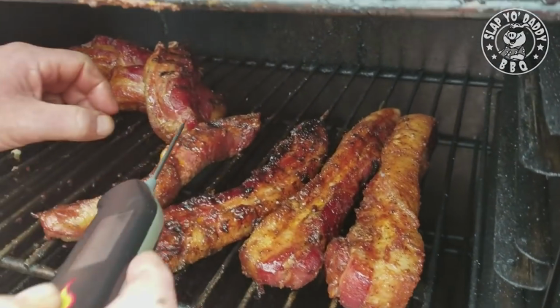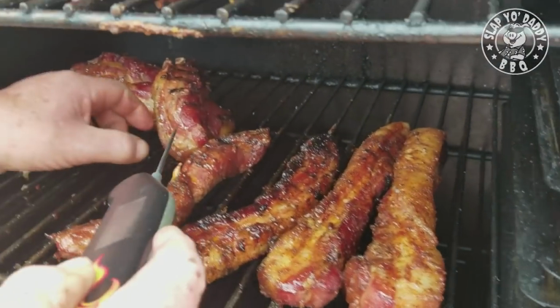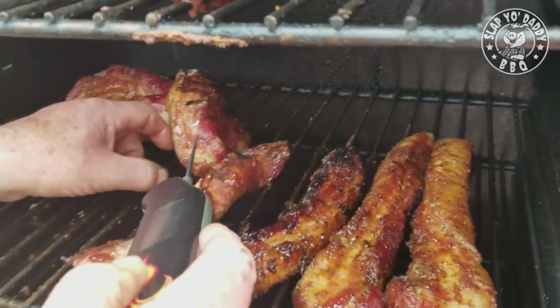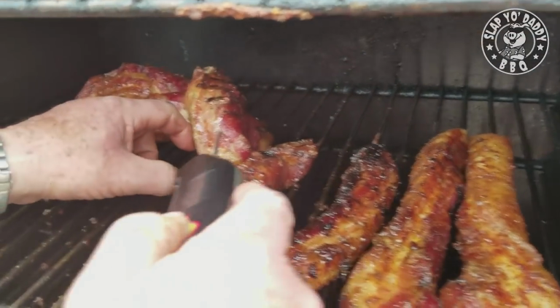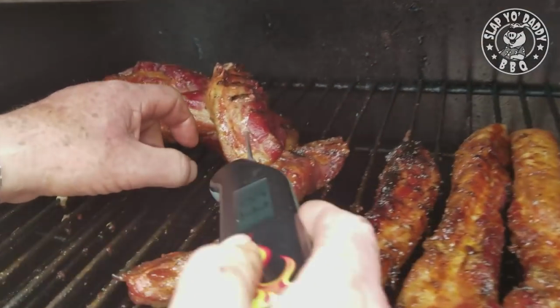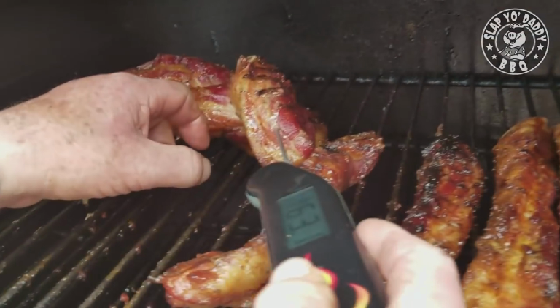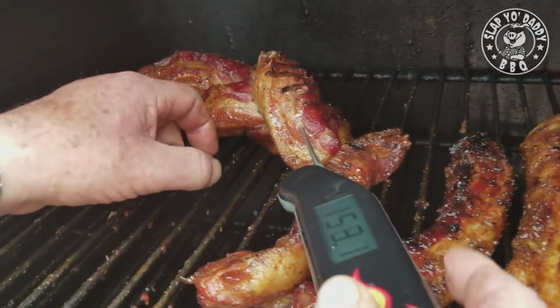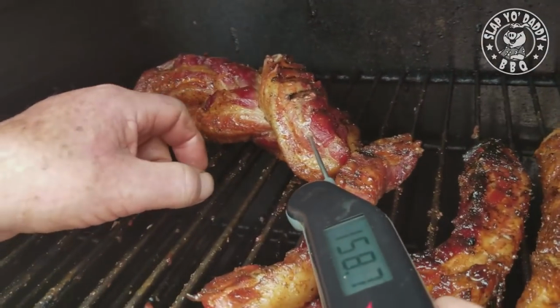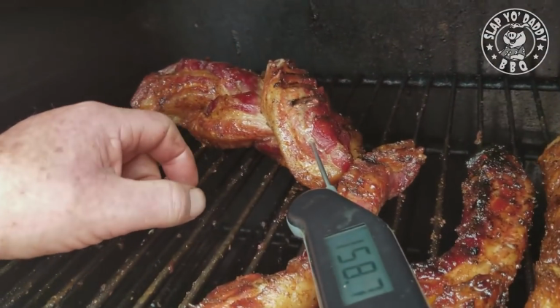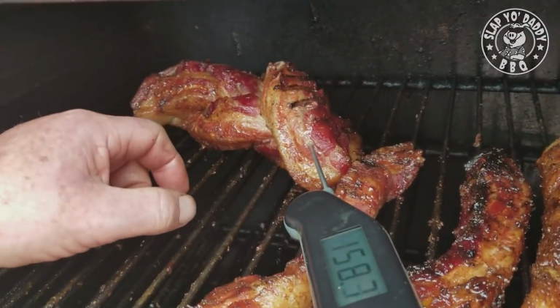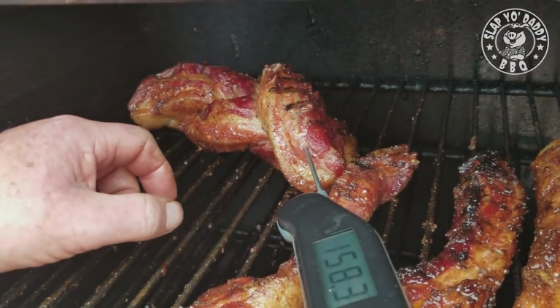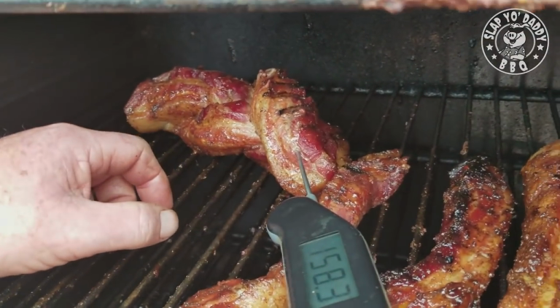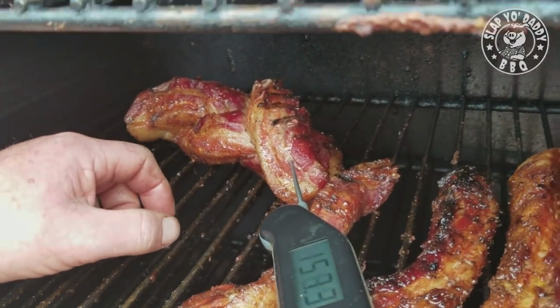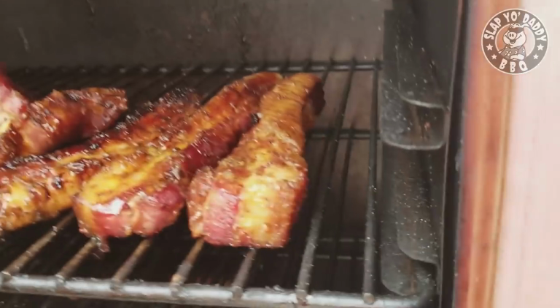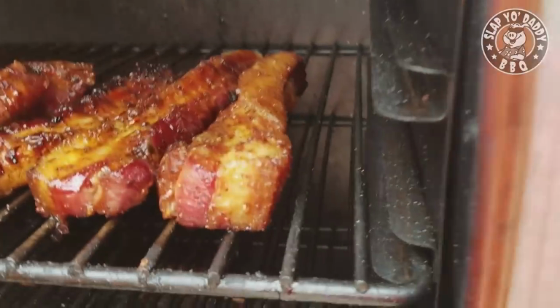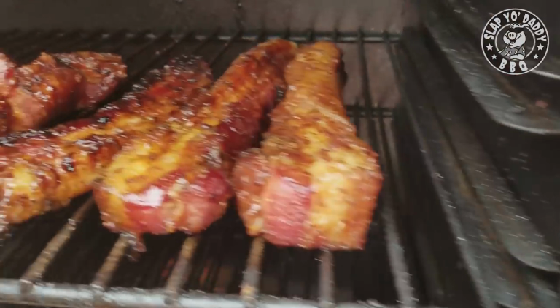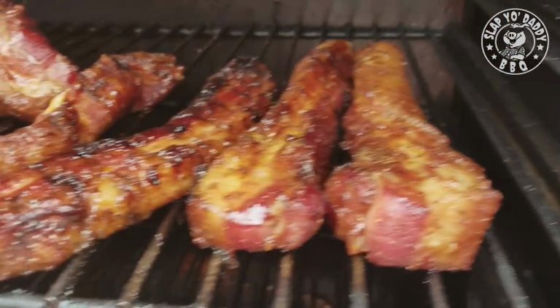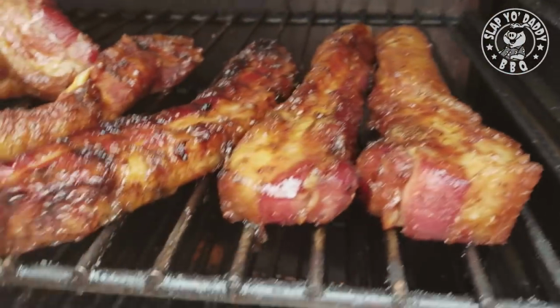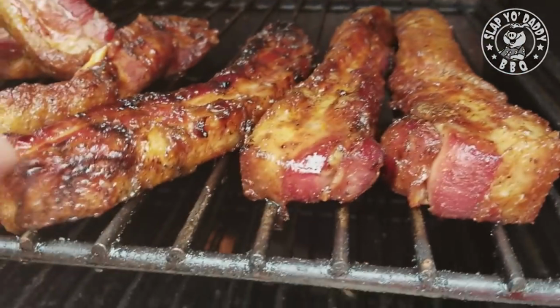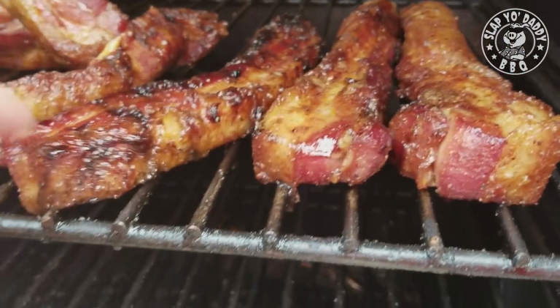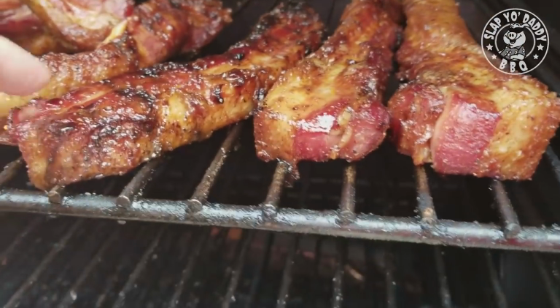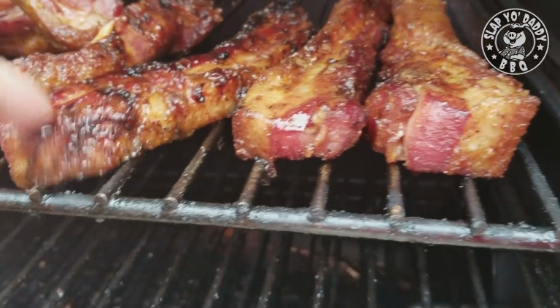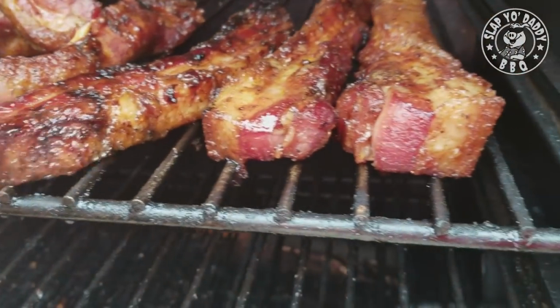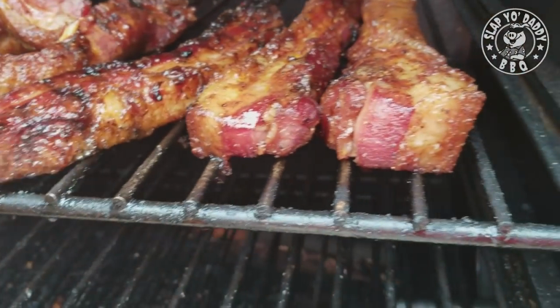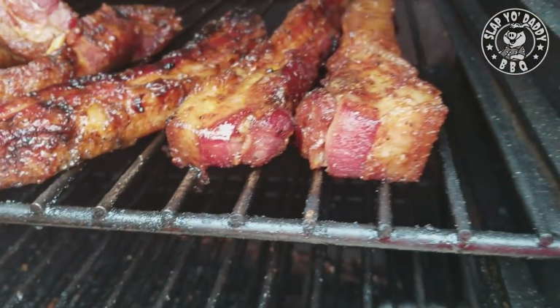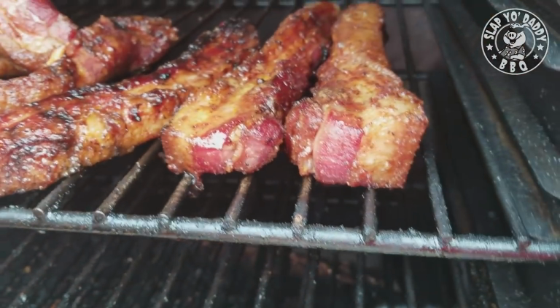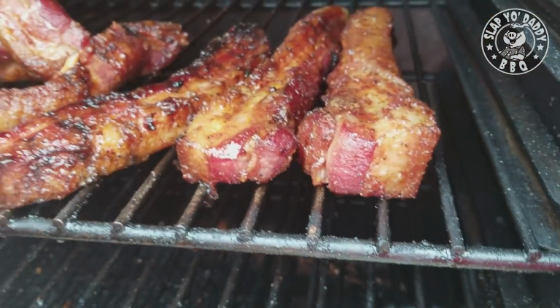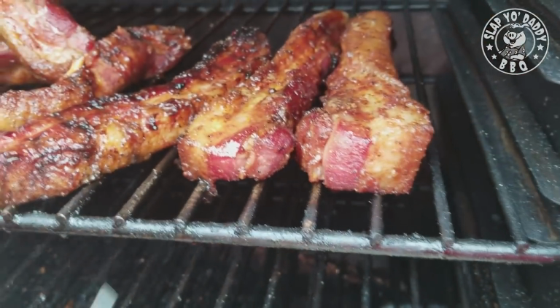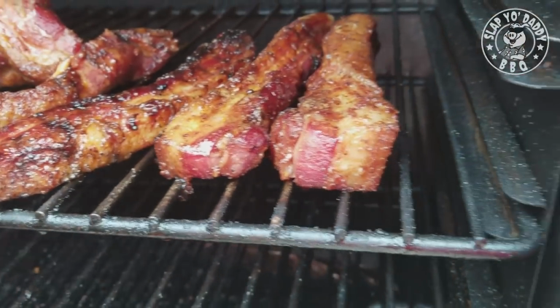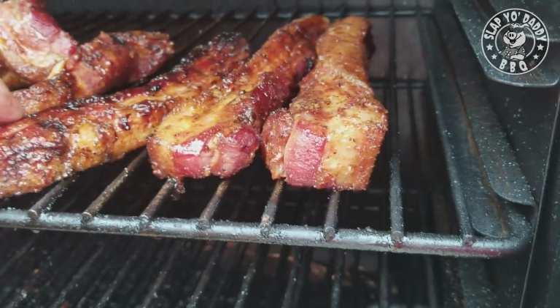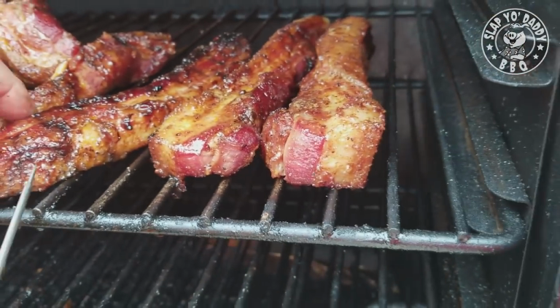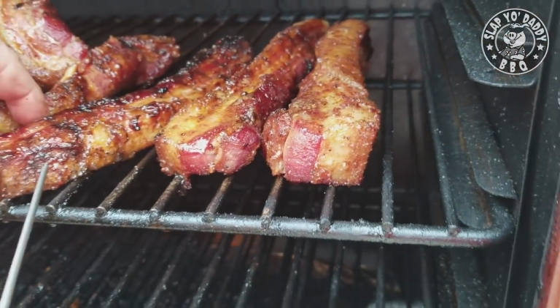180-ish on the pork belly. I think this one's ready — let's pull that one out.